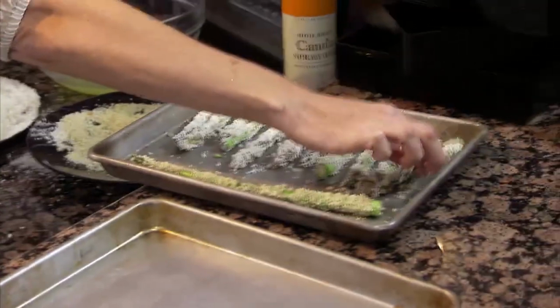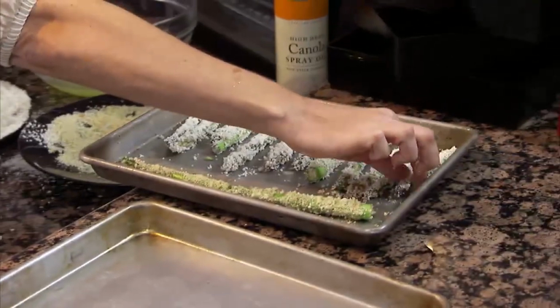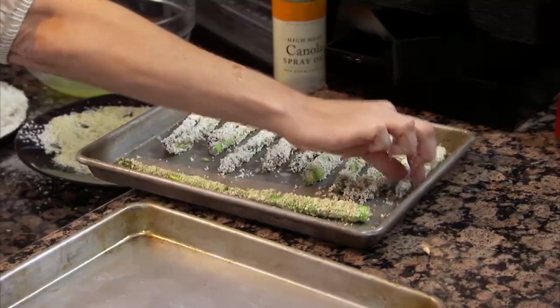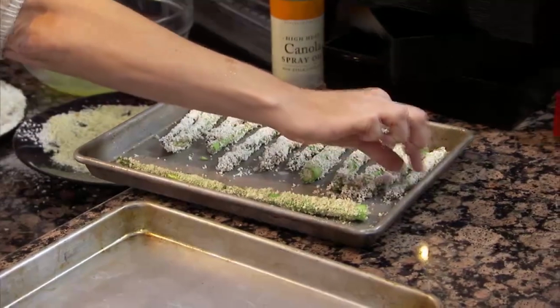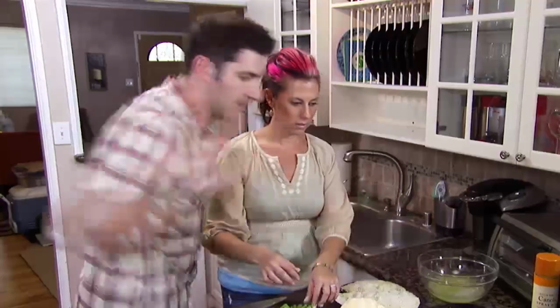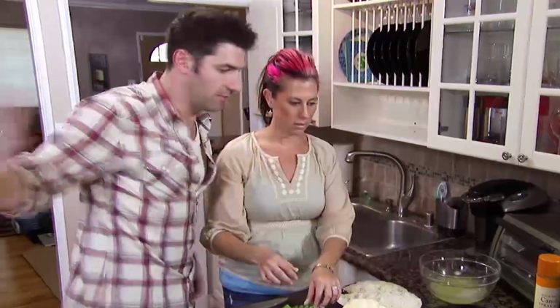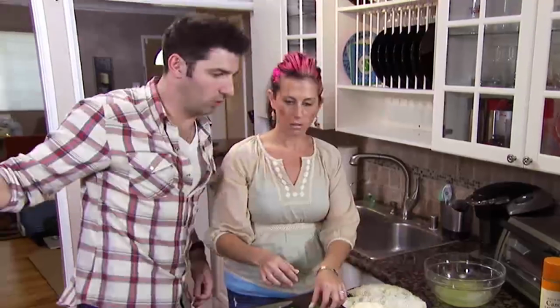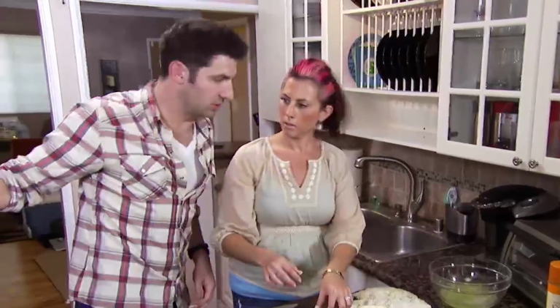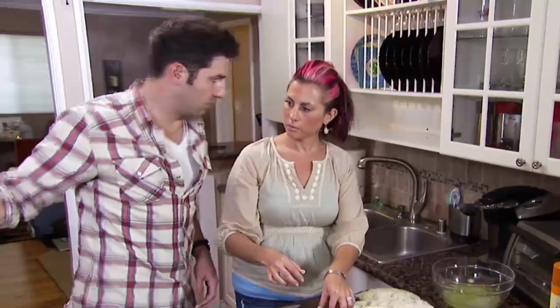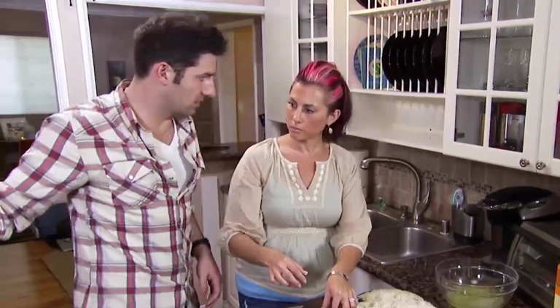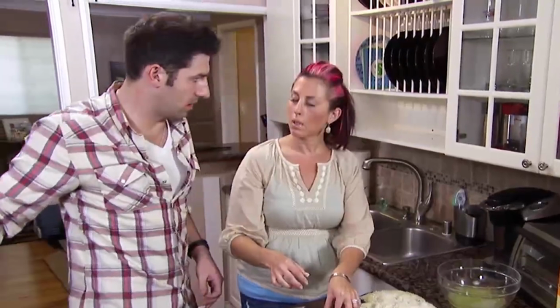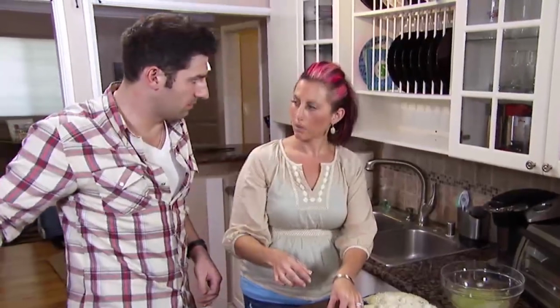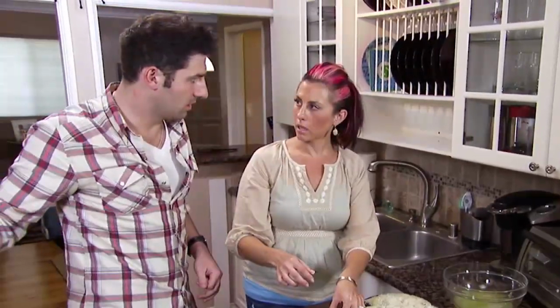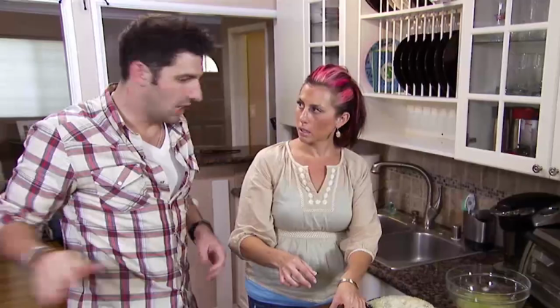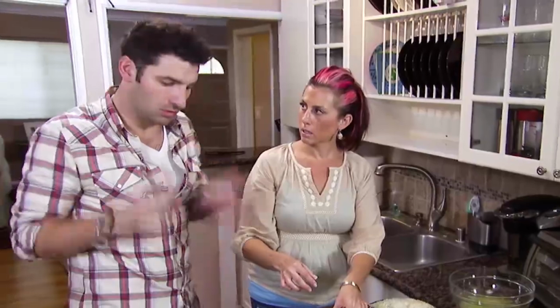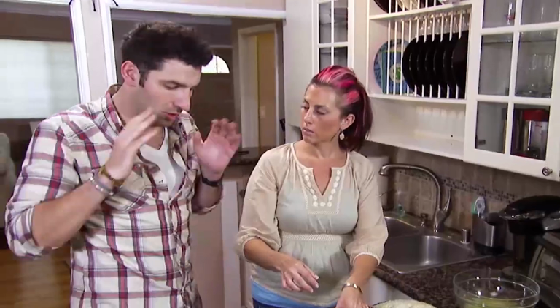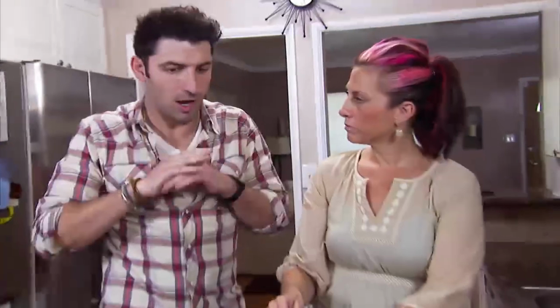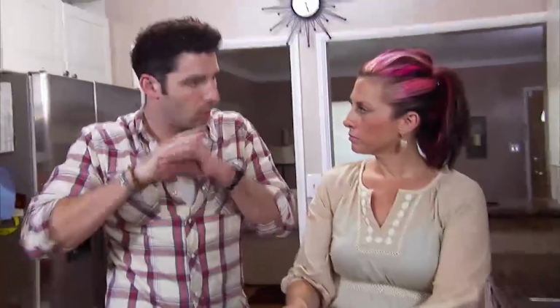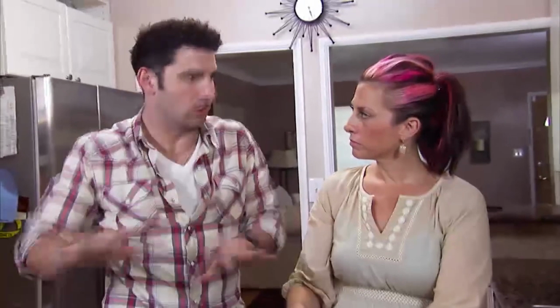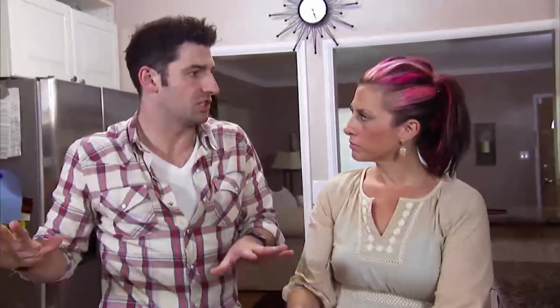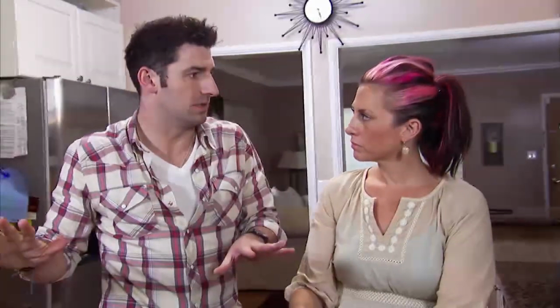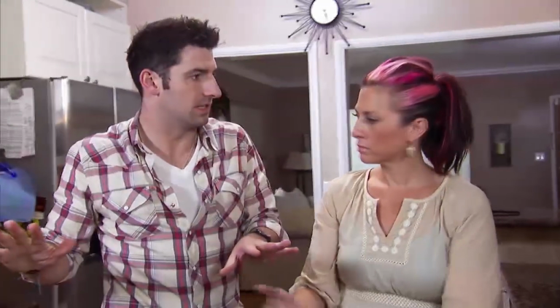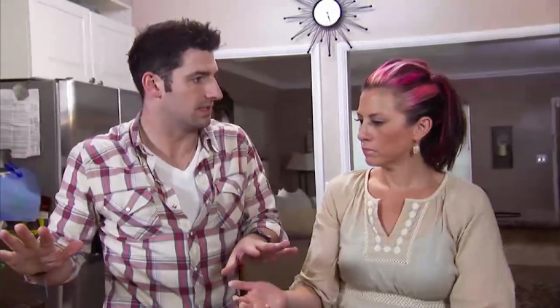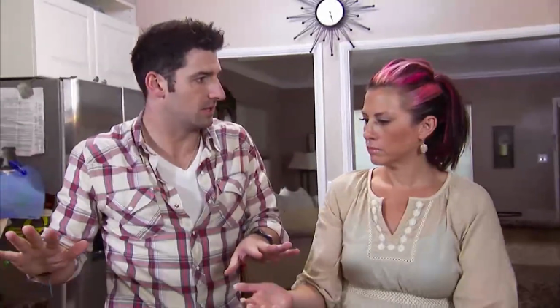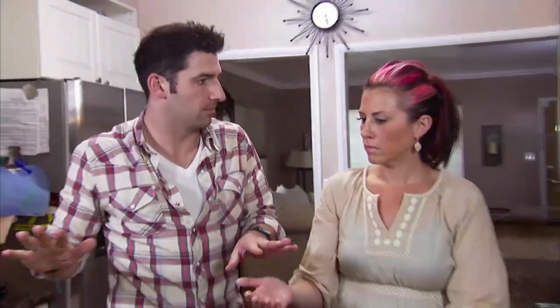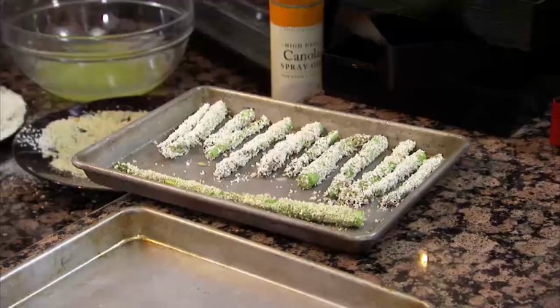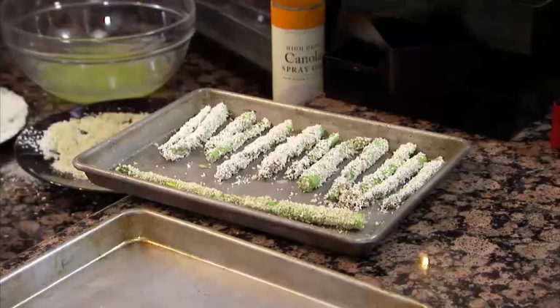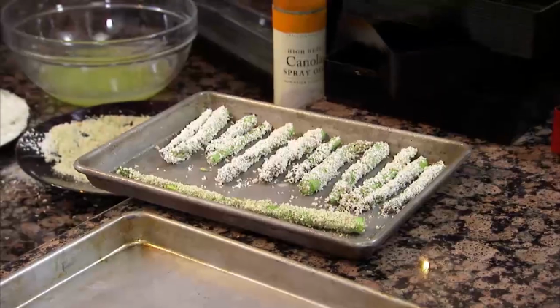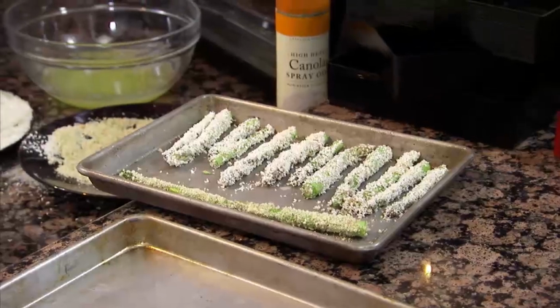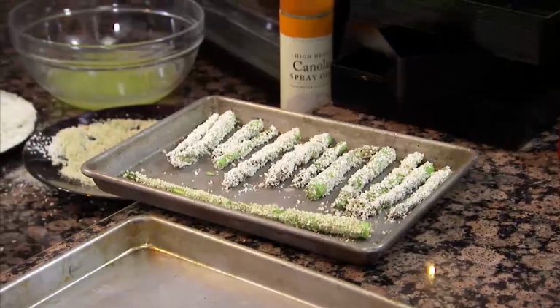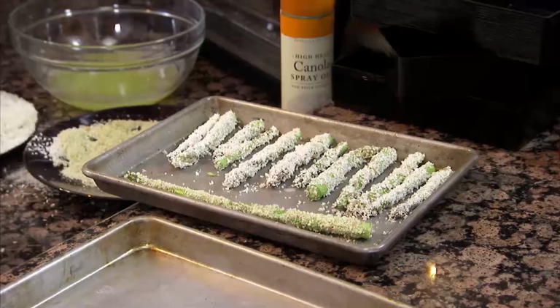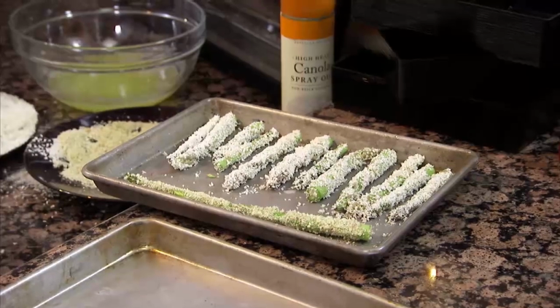The oven is heated to 400 degrees already, and we're just going to pop all the vegetables in at the same time. It is too easy.